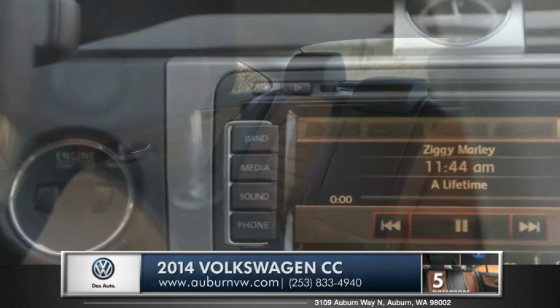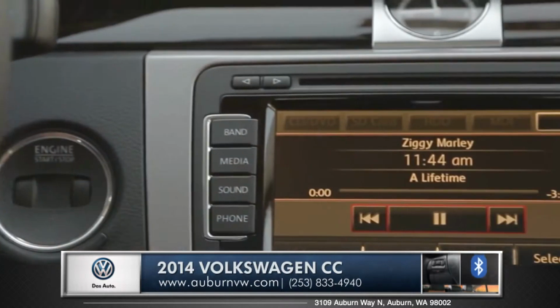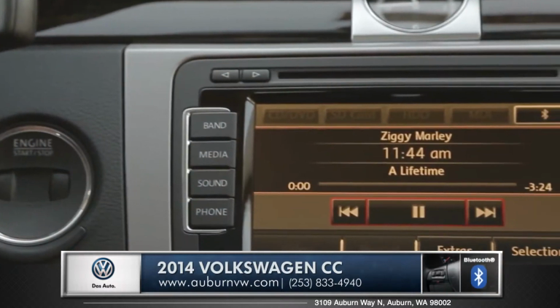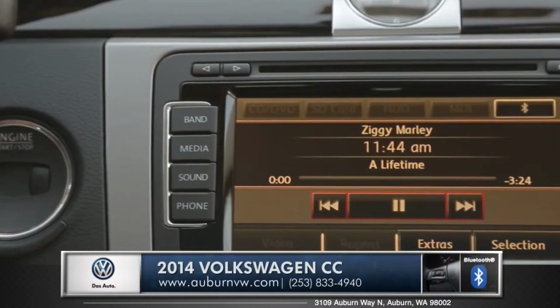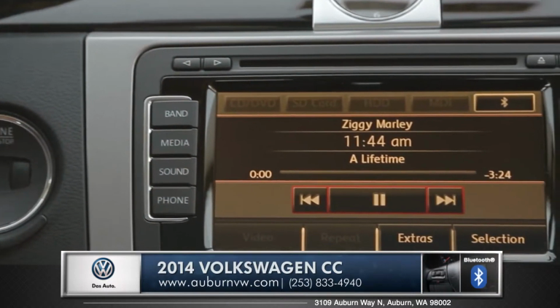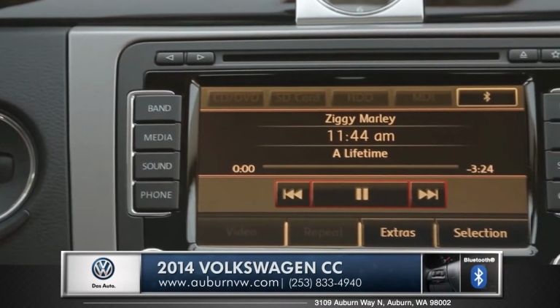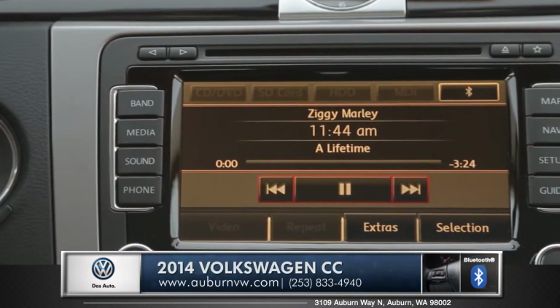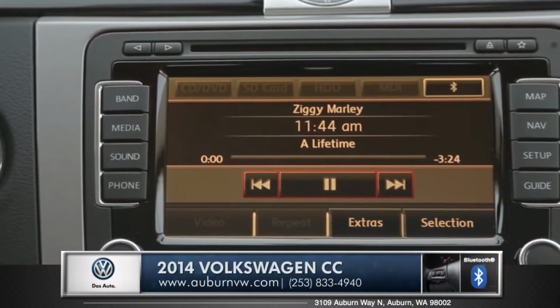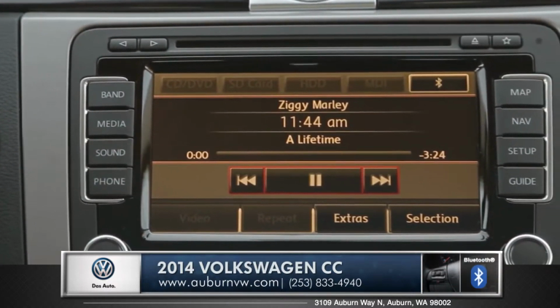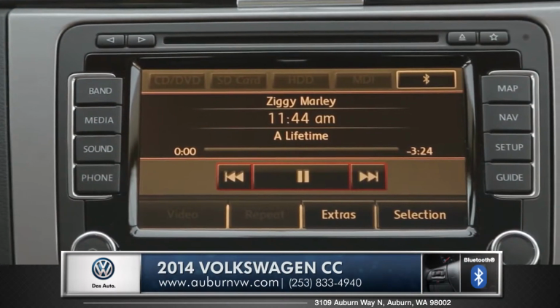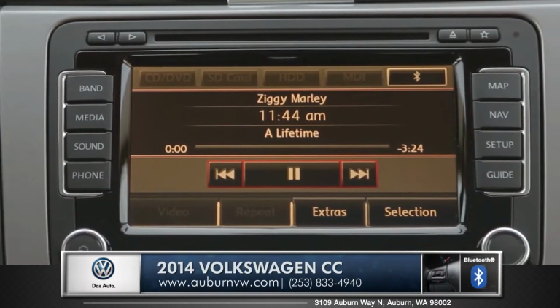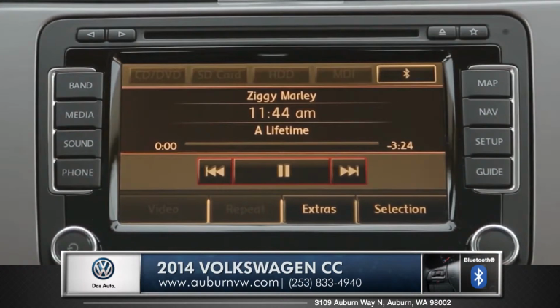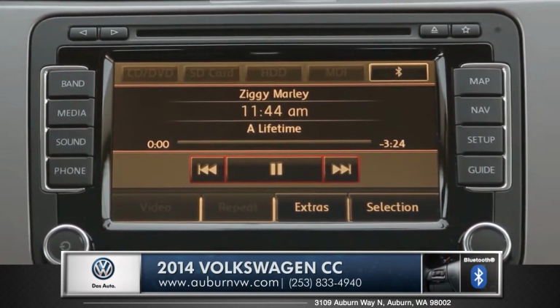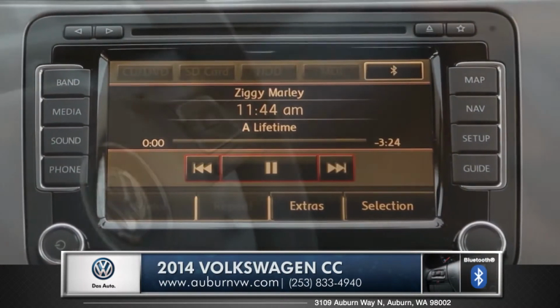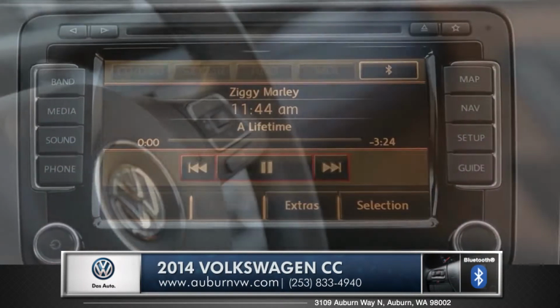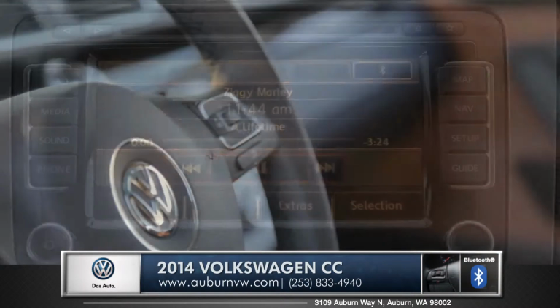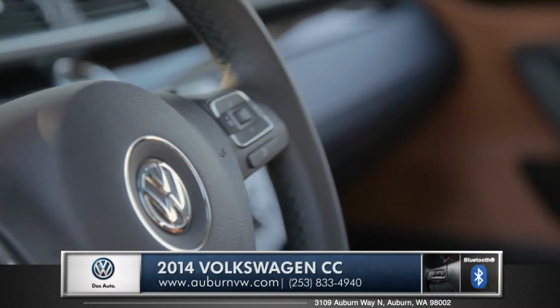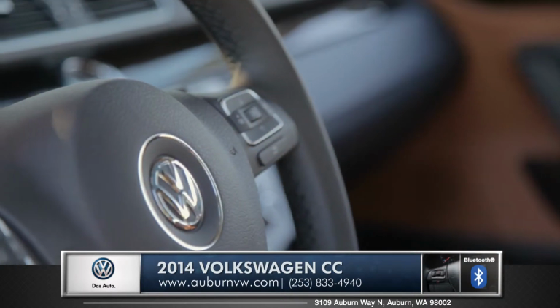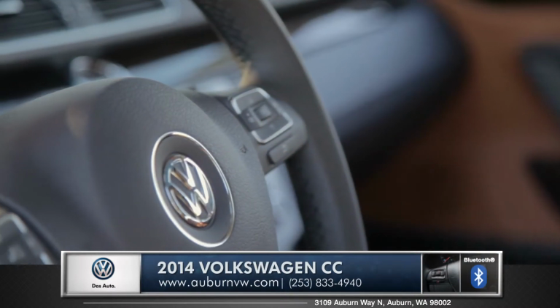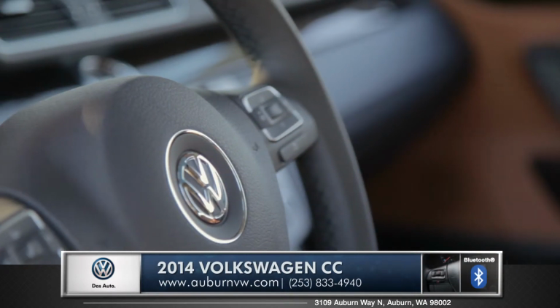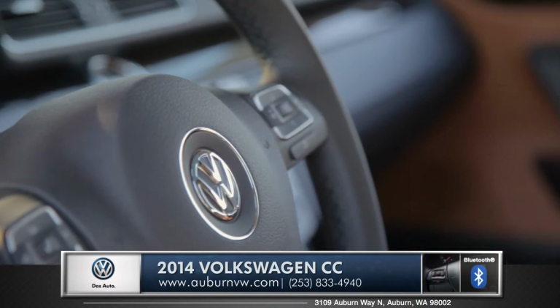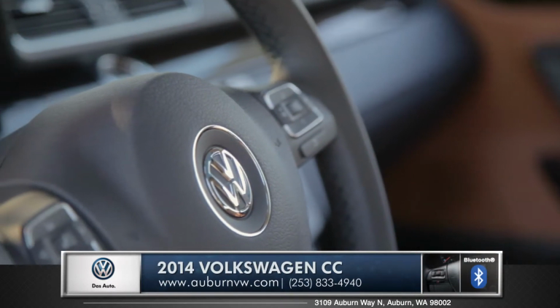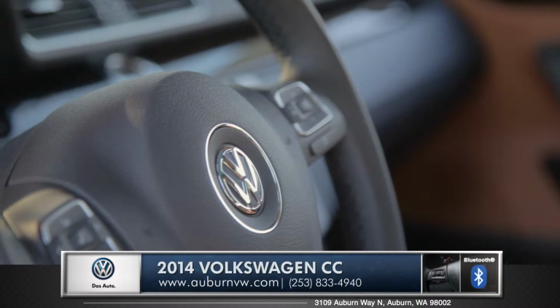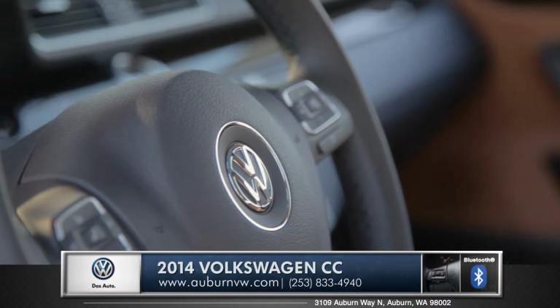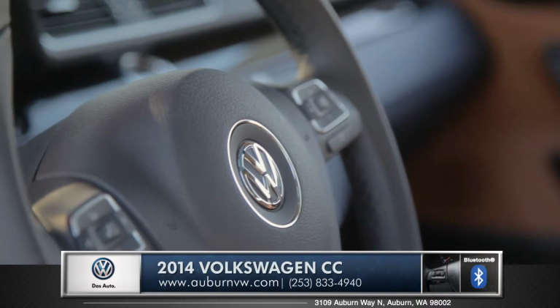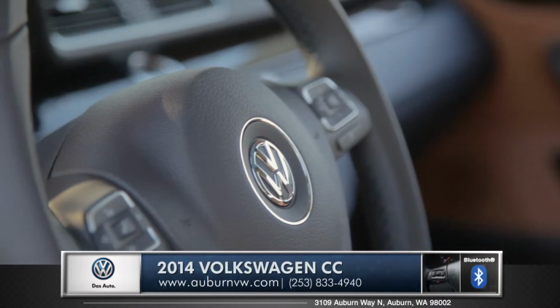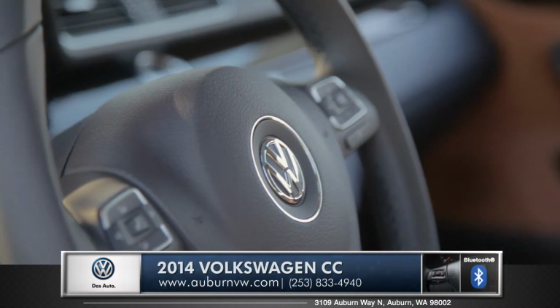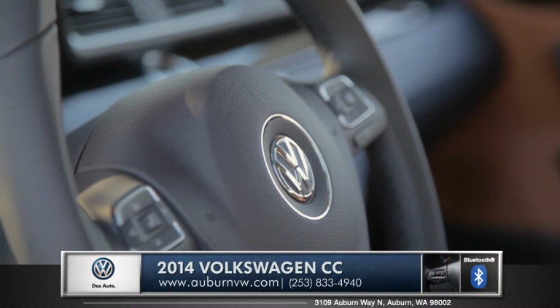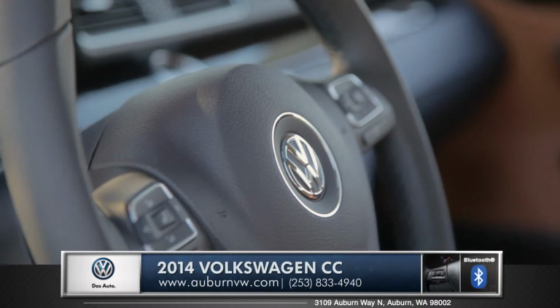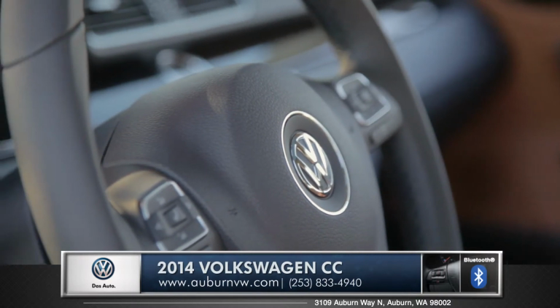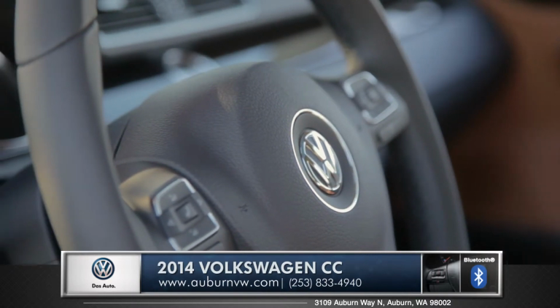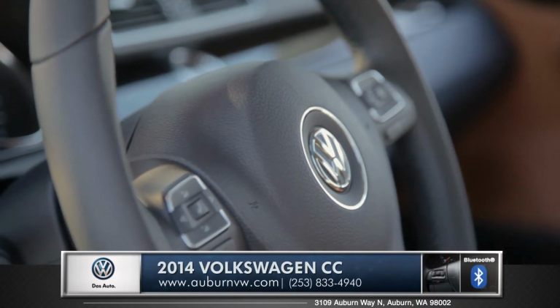Bluetooth wireless syncing lets you stream audio through your phone with easy access right from your steering wheel, so you don't have to take your eyes off the road.